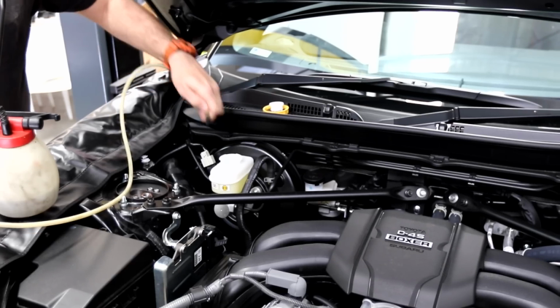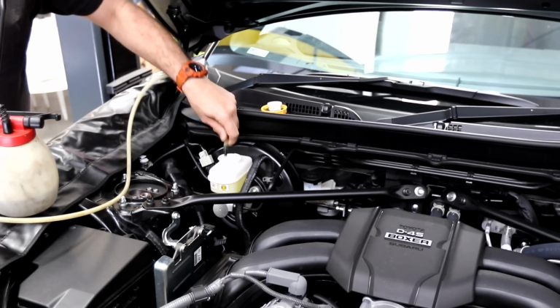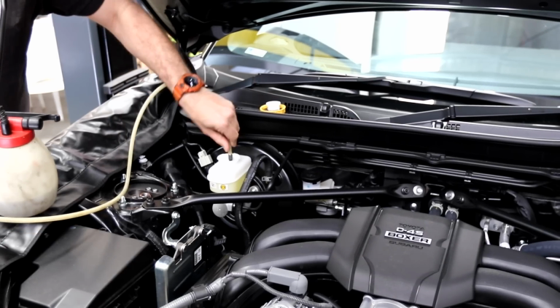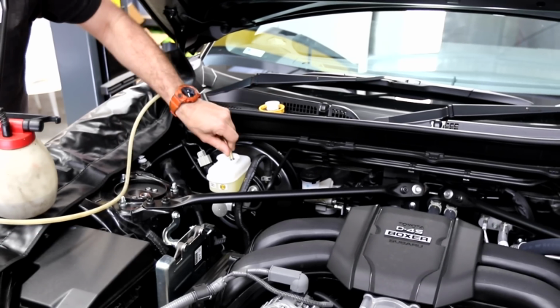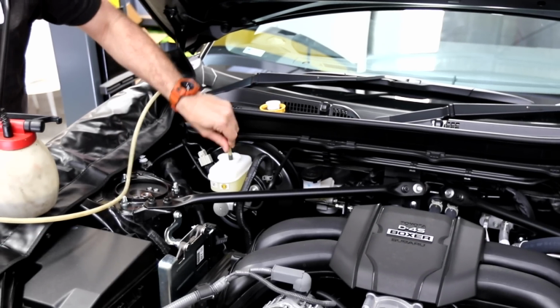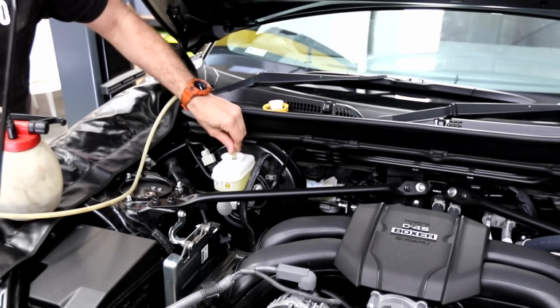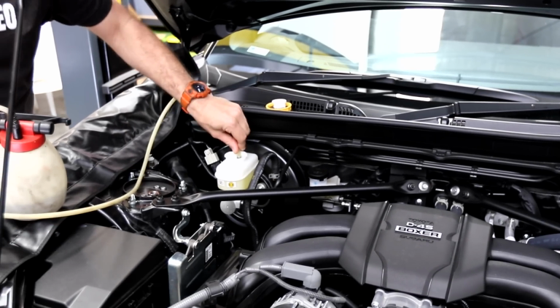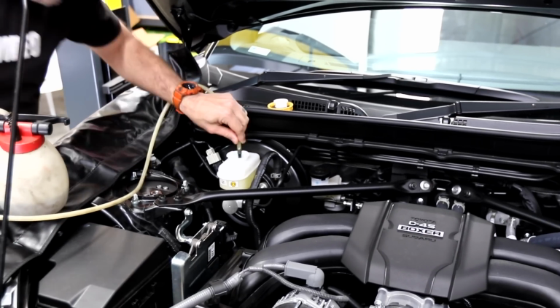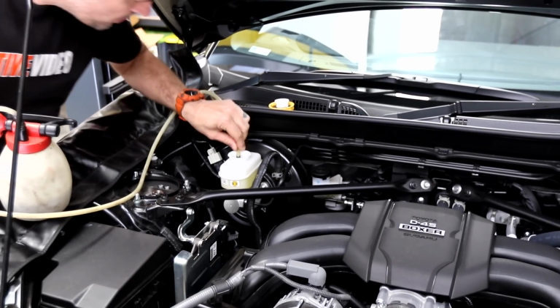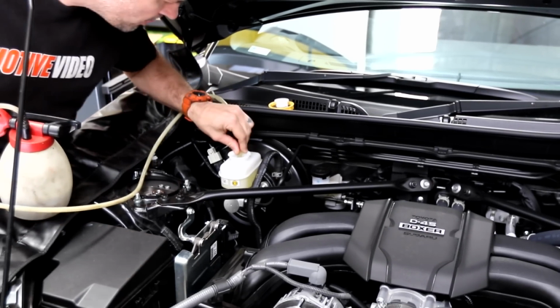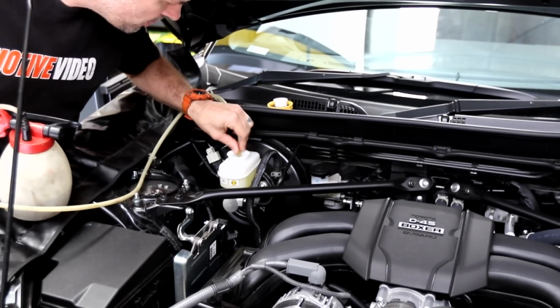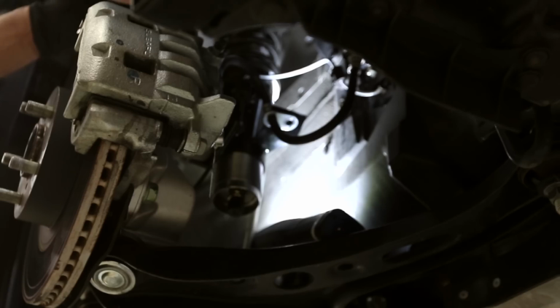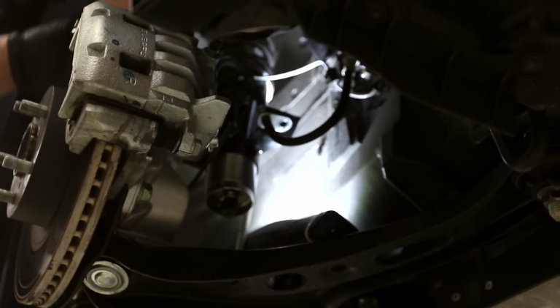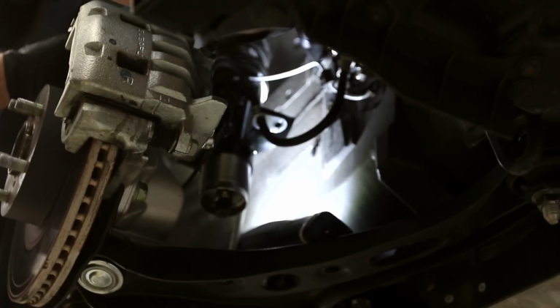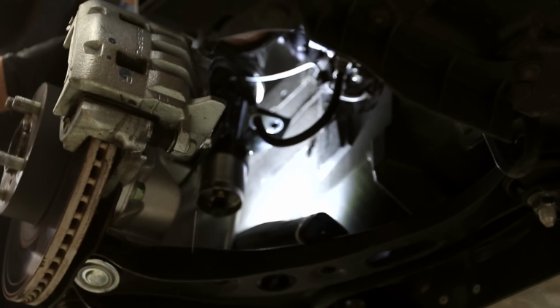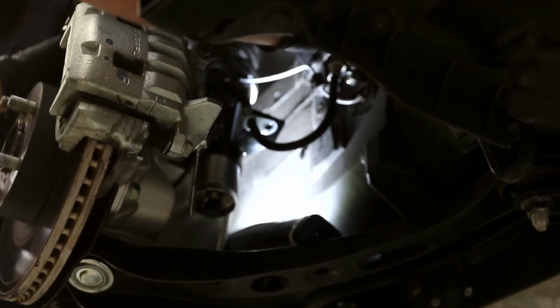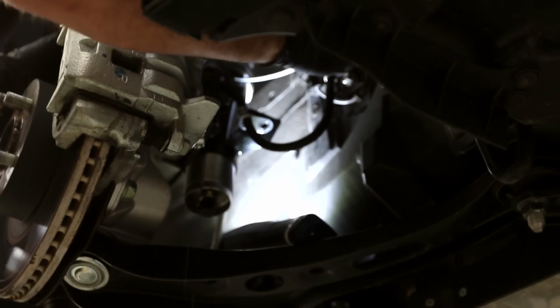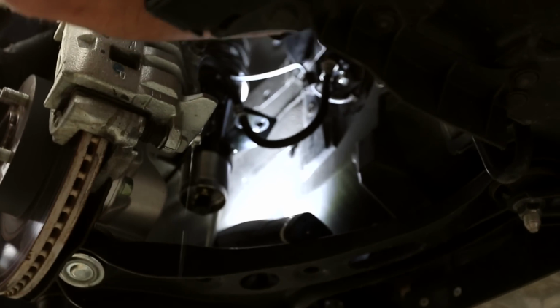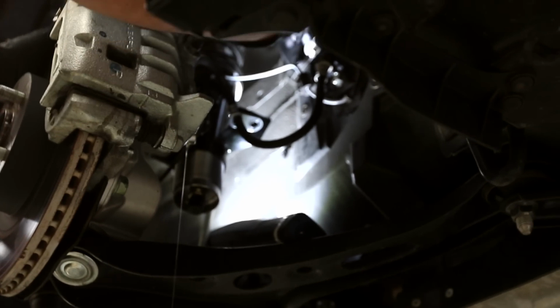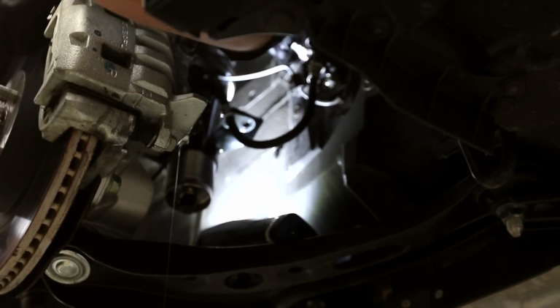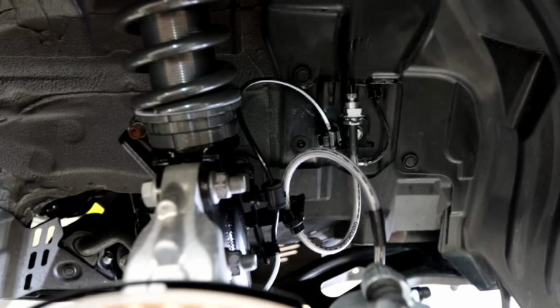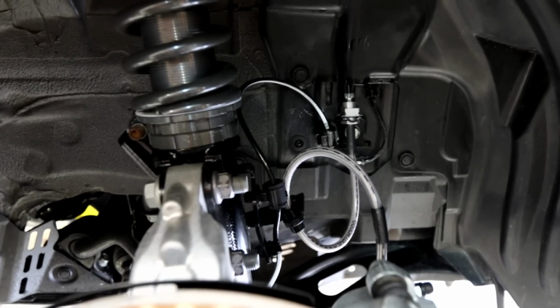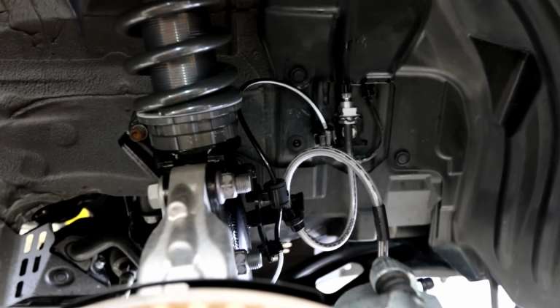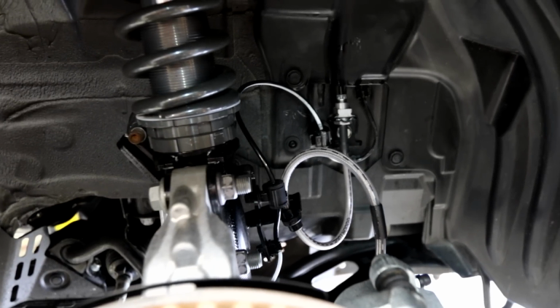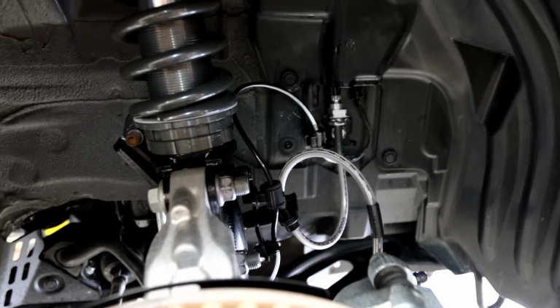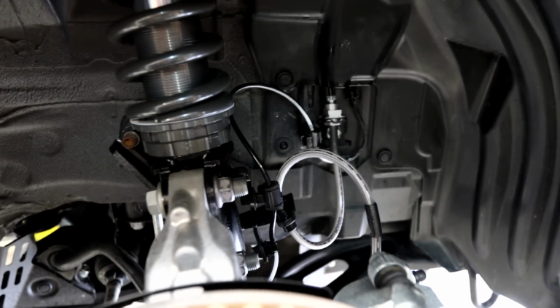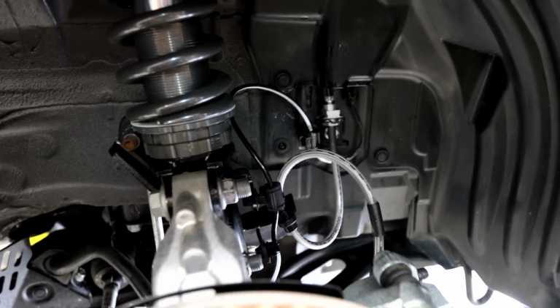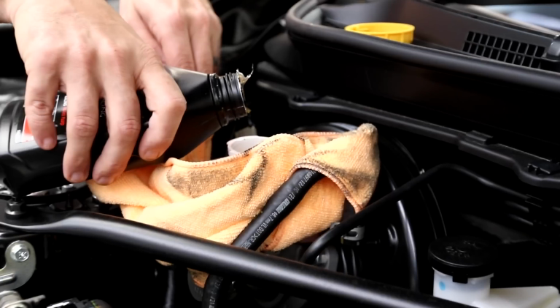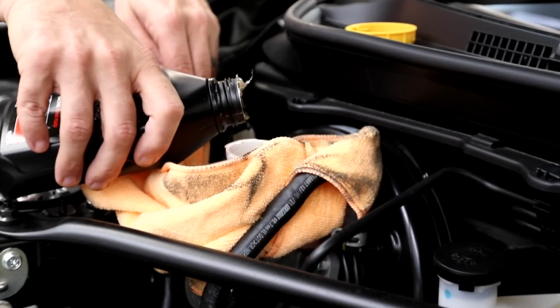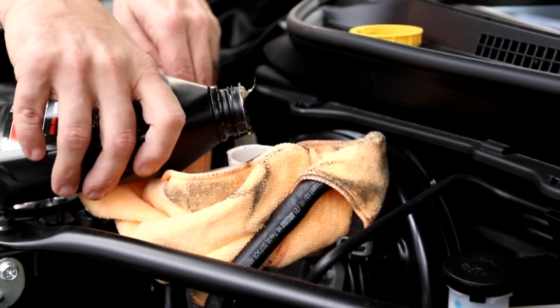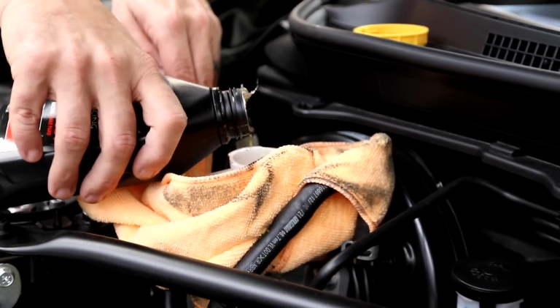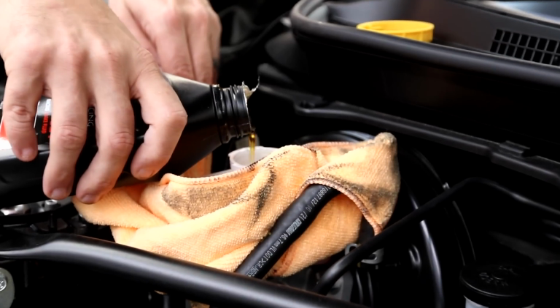Step one was to remove the factory brake fluid and brake lines, and install the new lines and fluid, and then bleed the system.